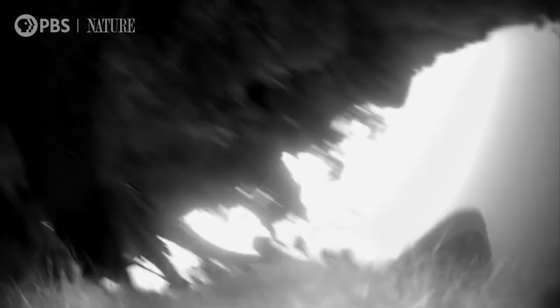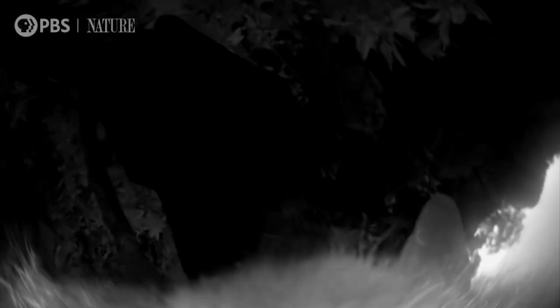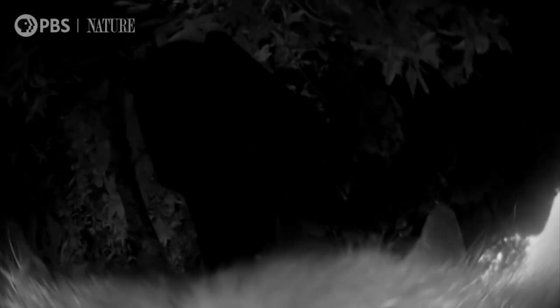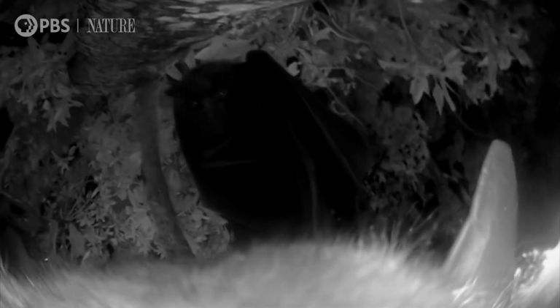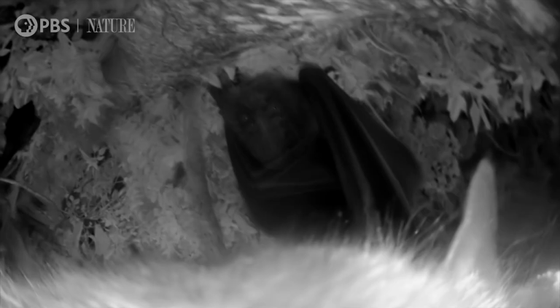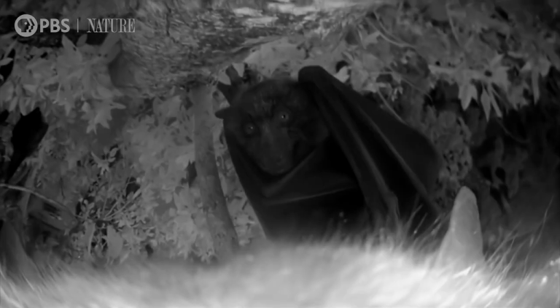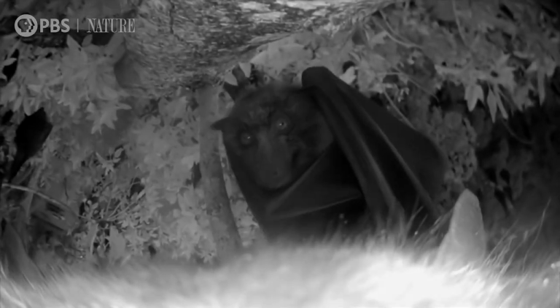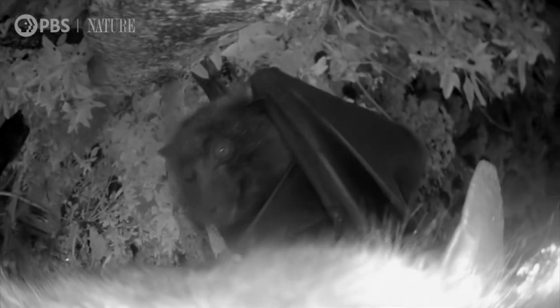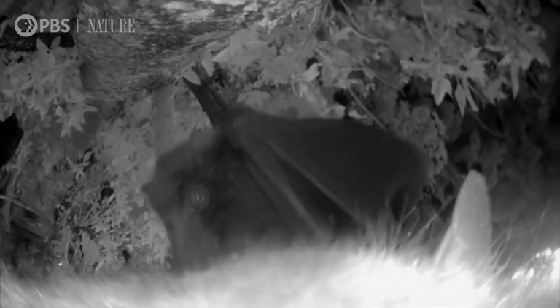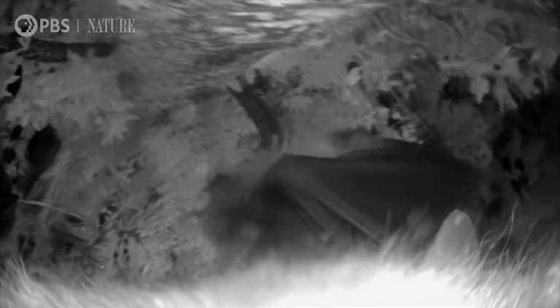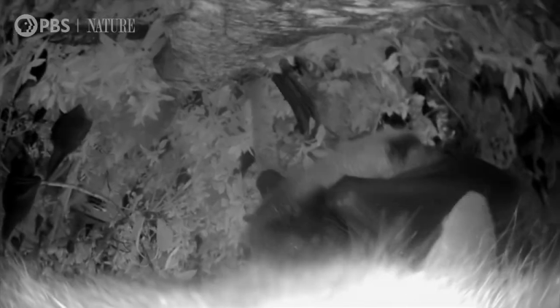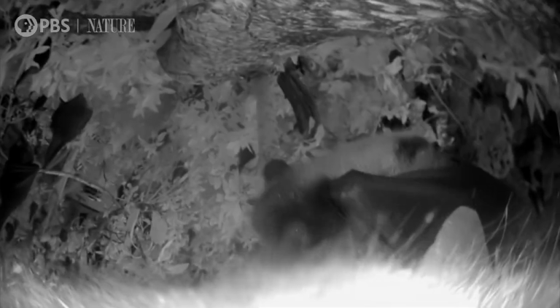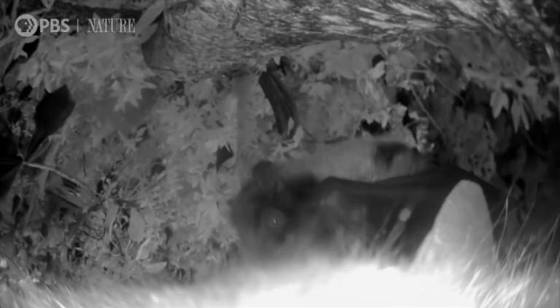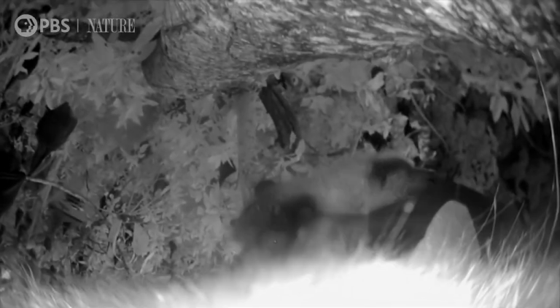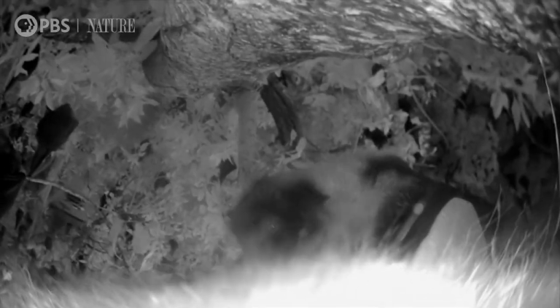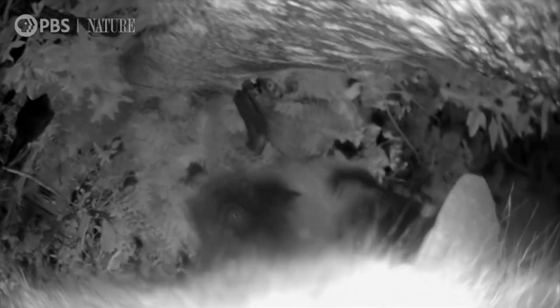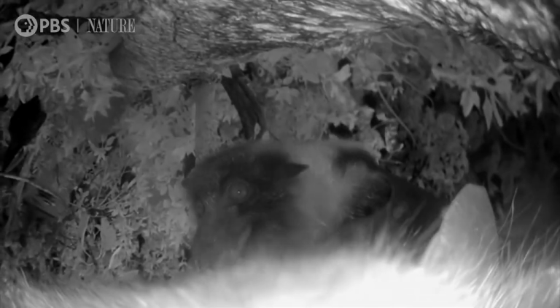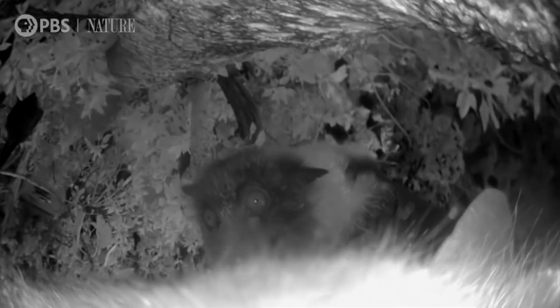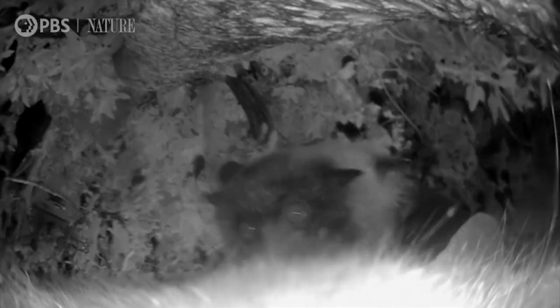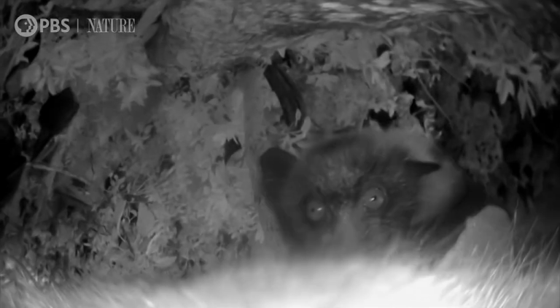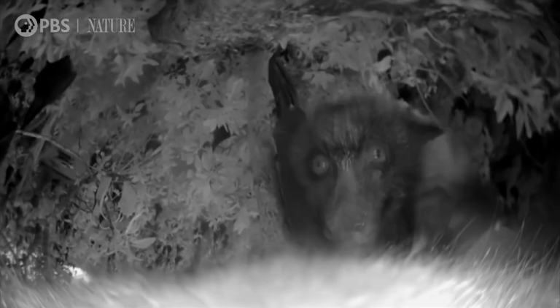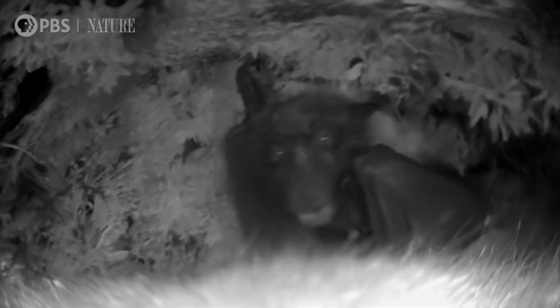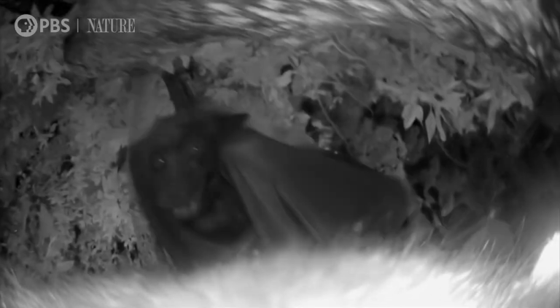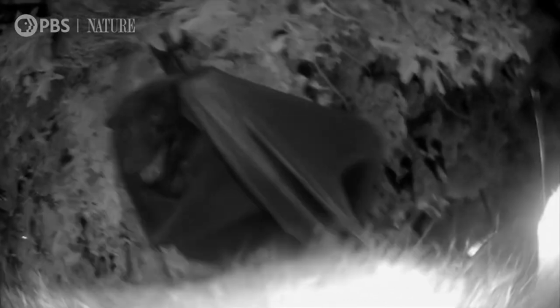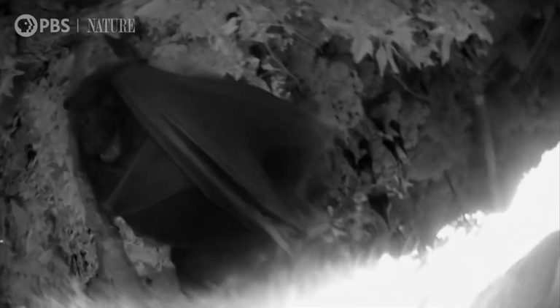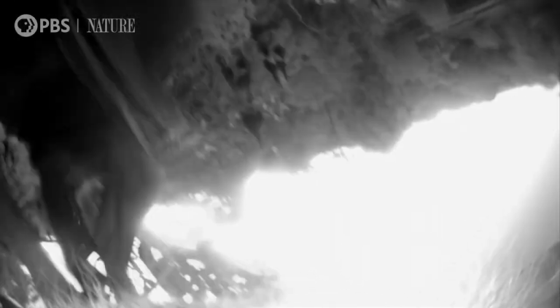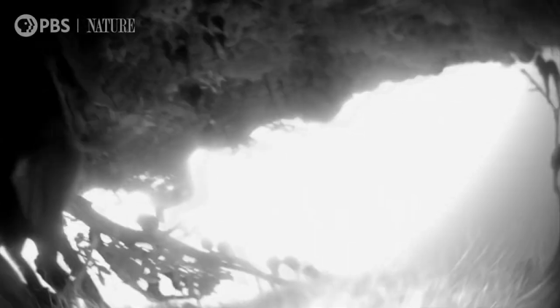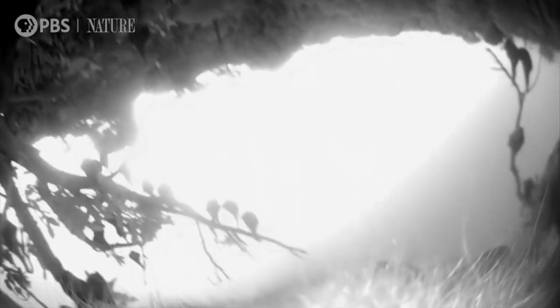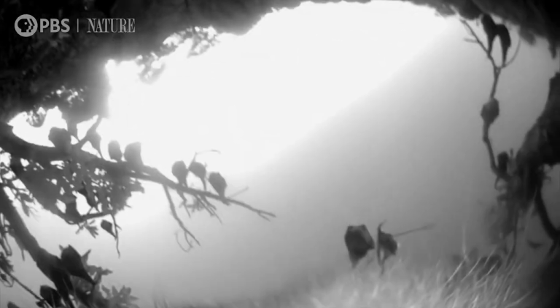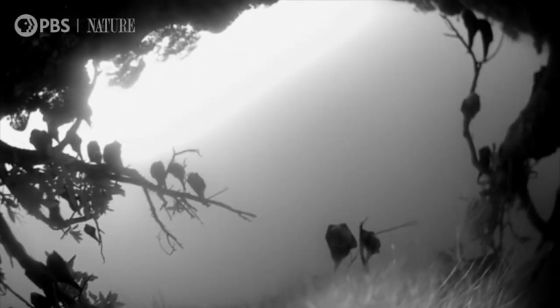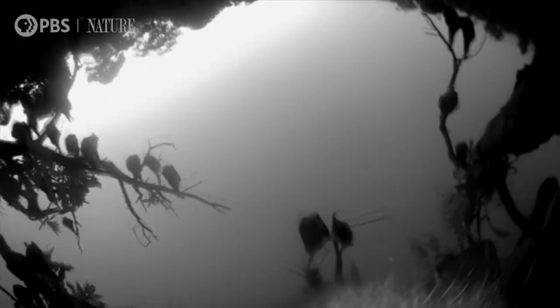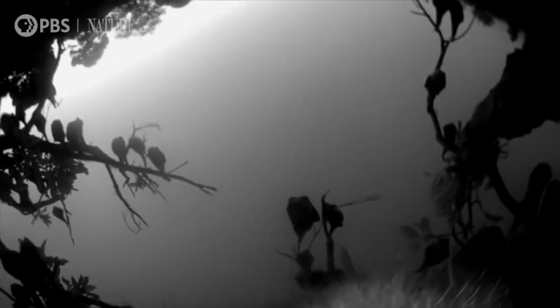By first light, the filming flying foxes are back in the roost, hanging alongside their neighbours.